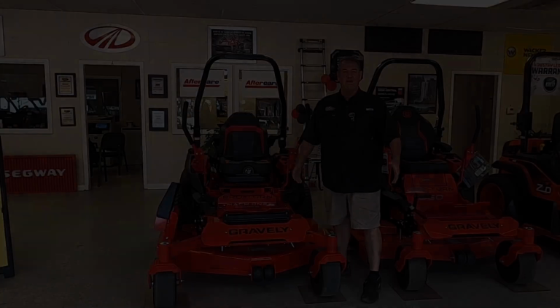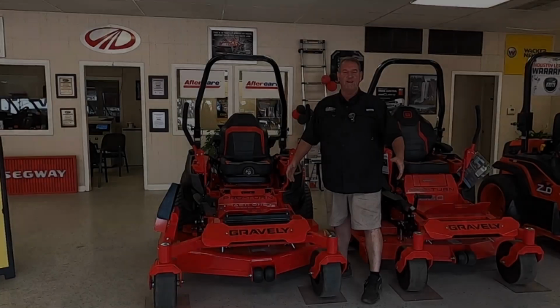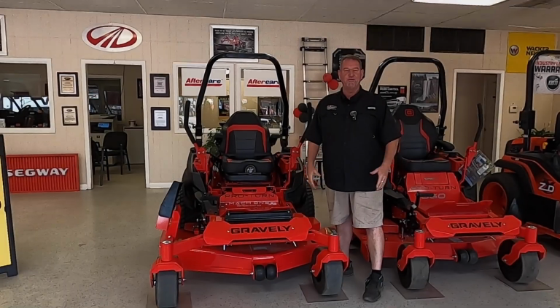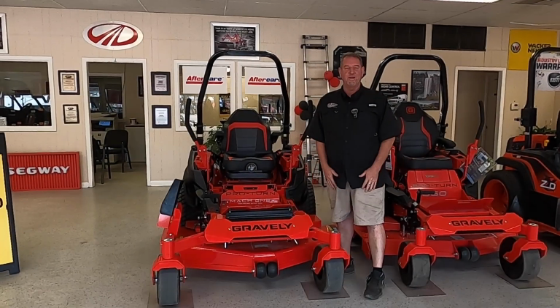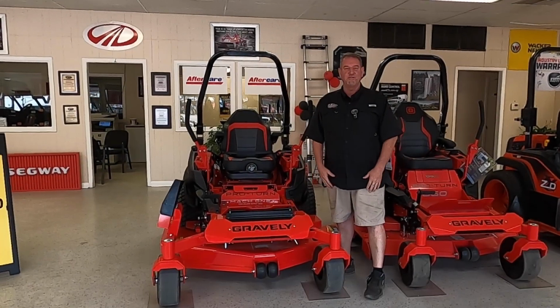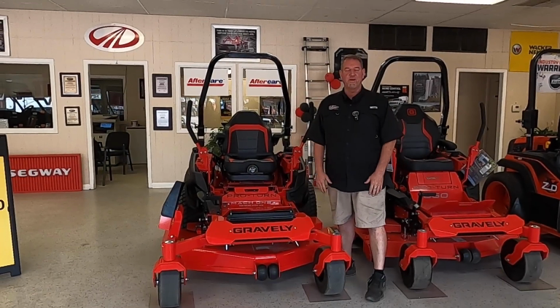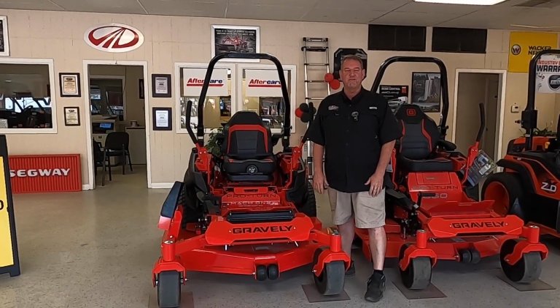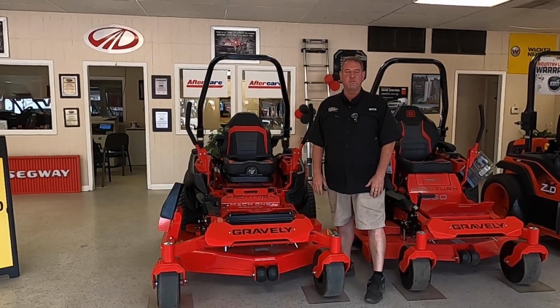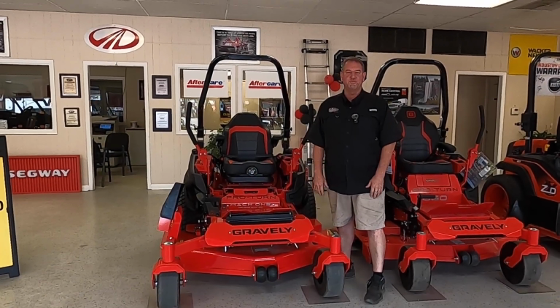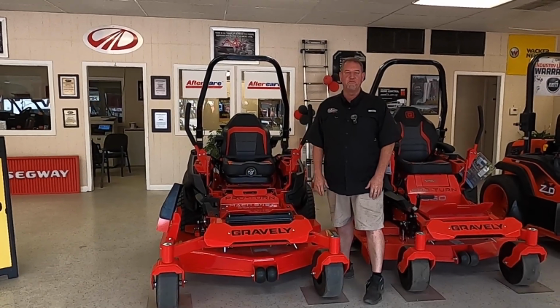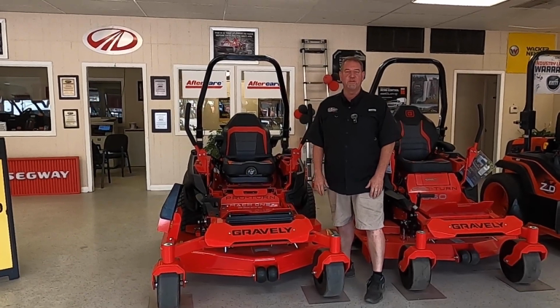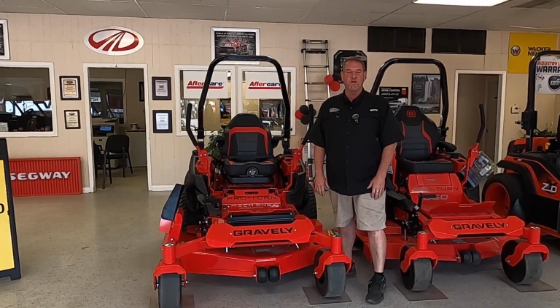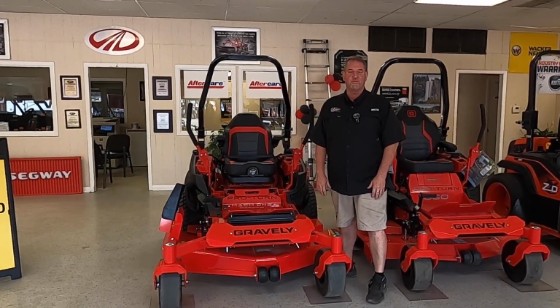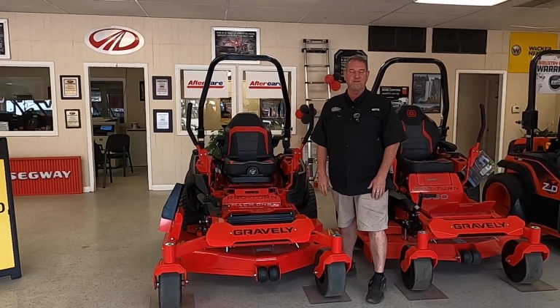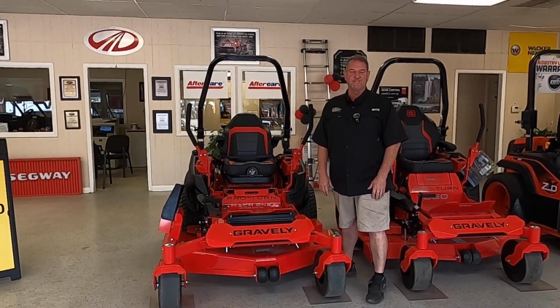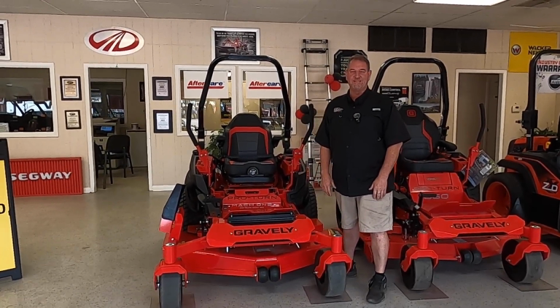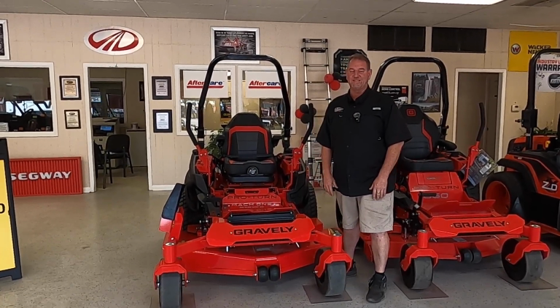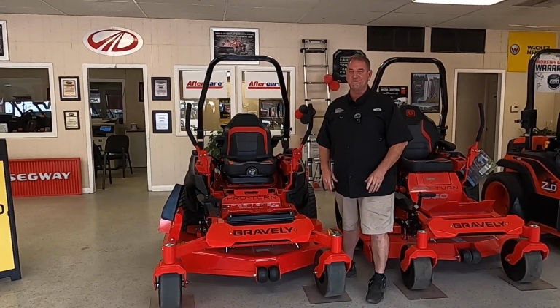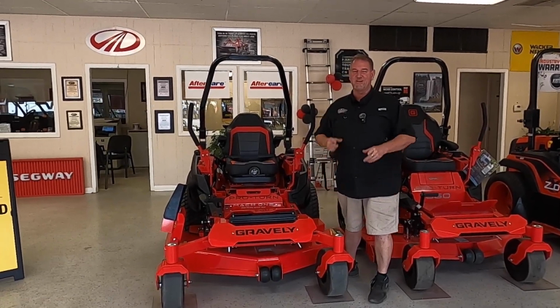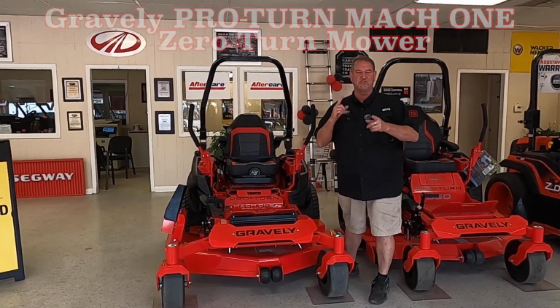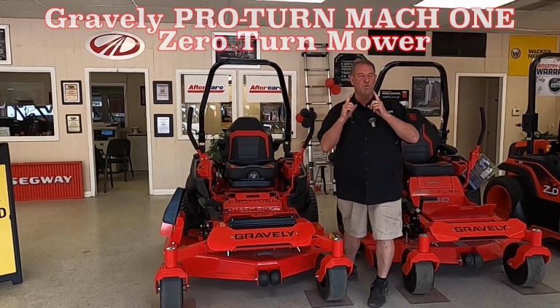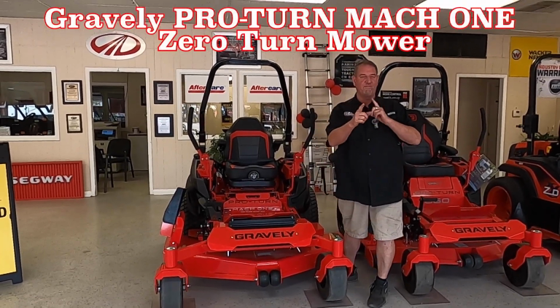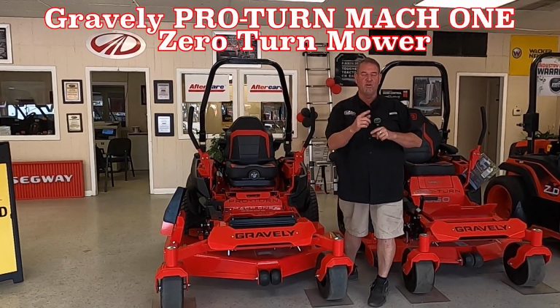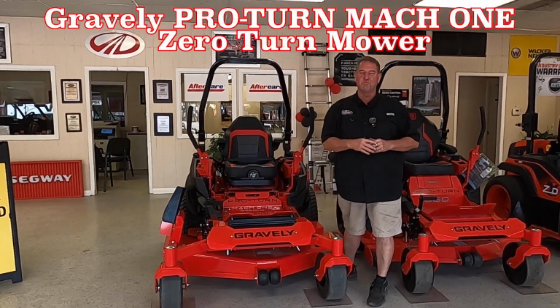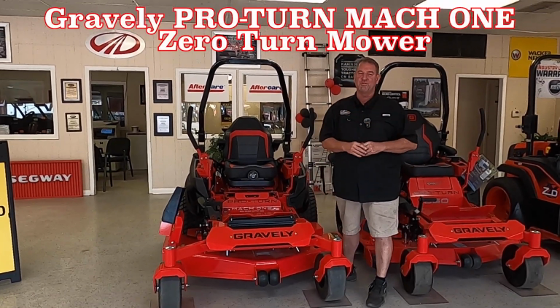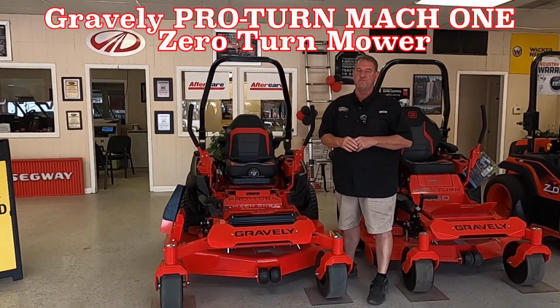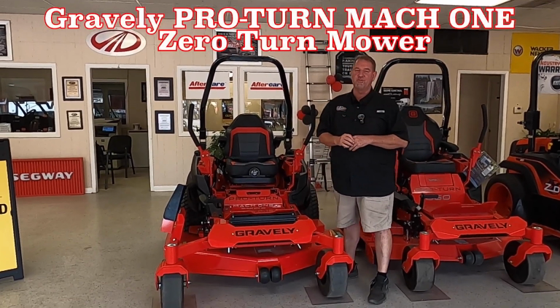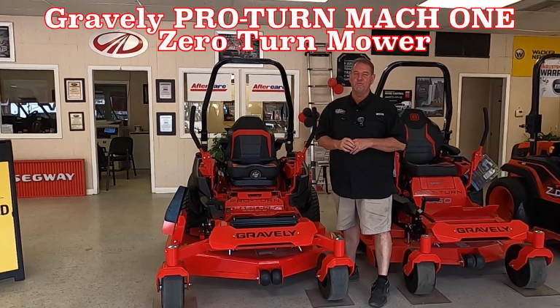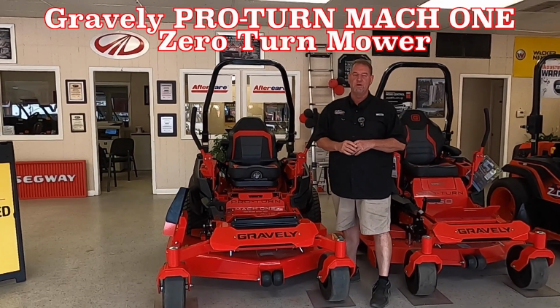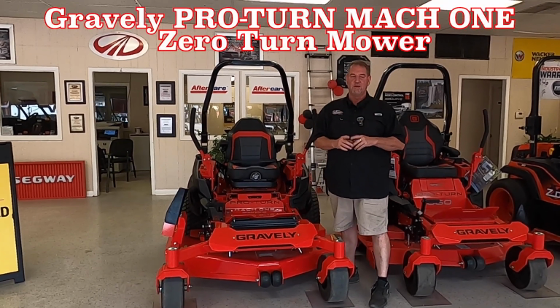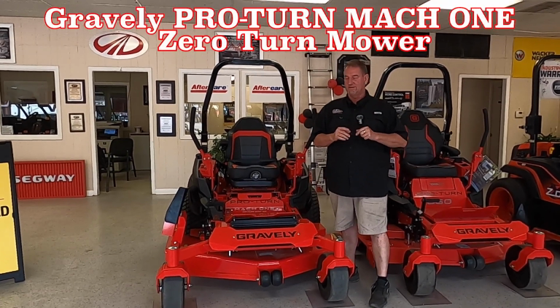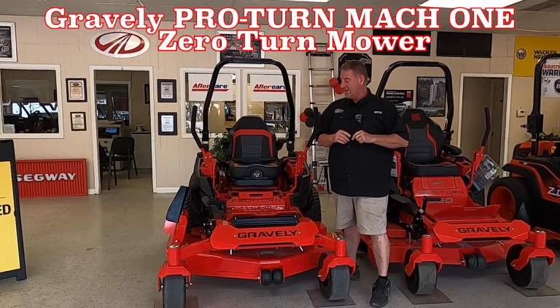Hey, good afternoon guys, here at Cliff Jones RV and Tractor in Sealy, Texas. We have an awesome machine for you today.